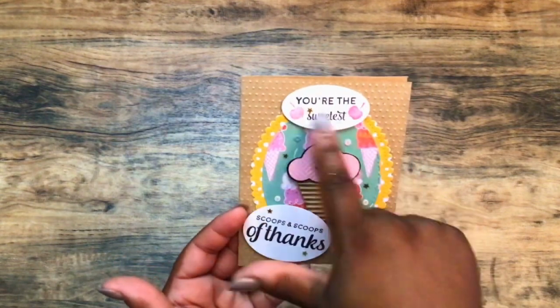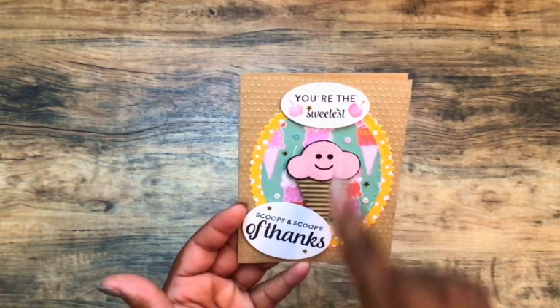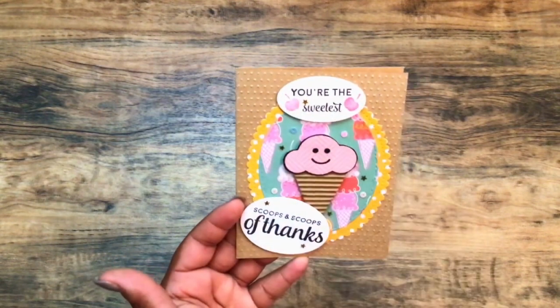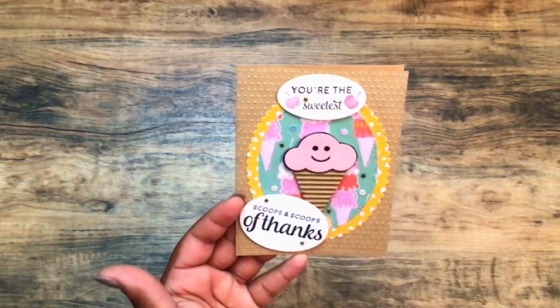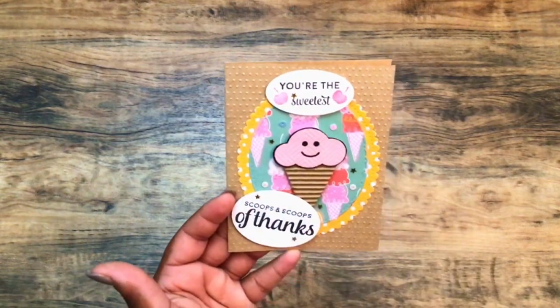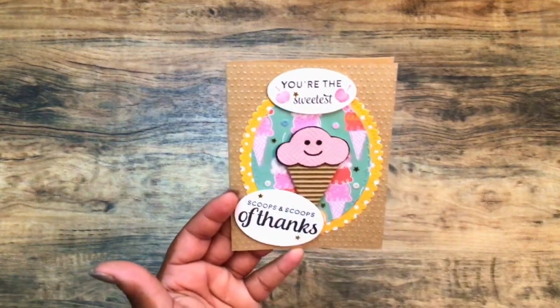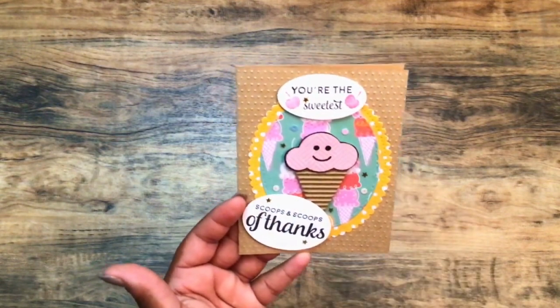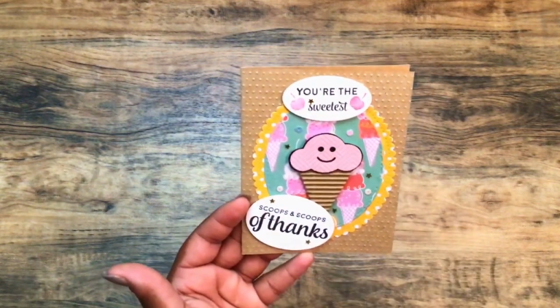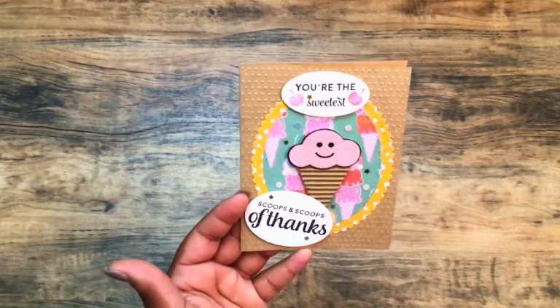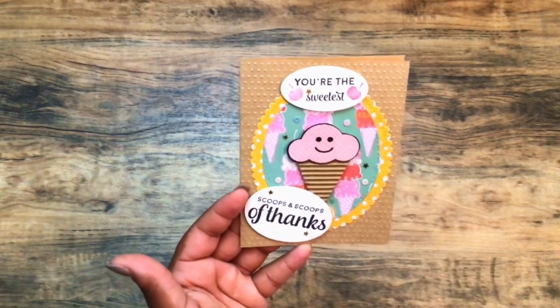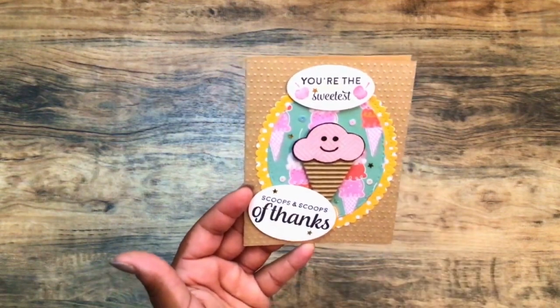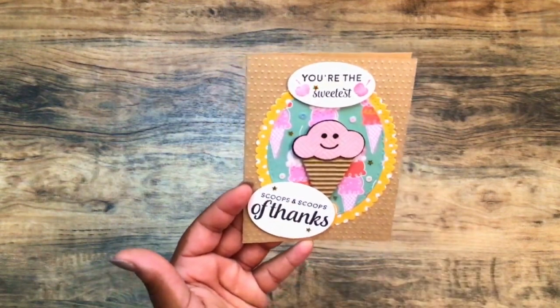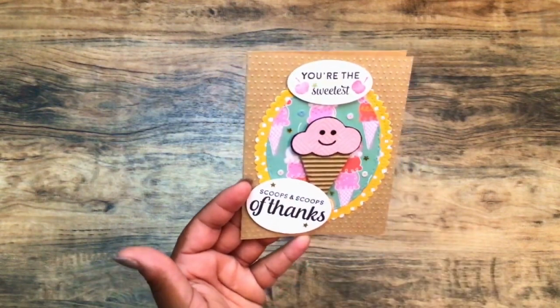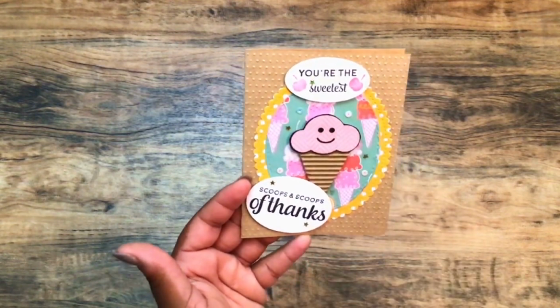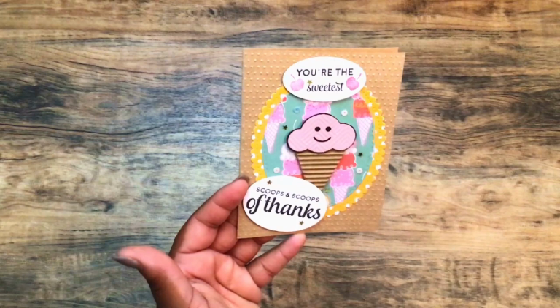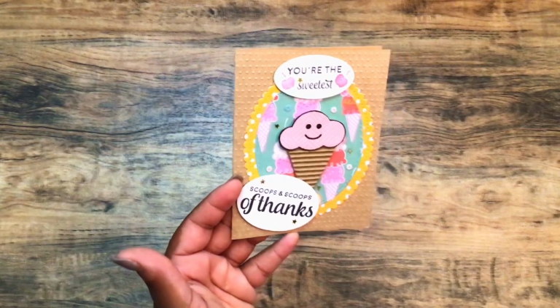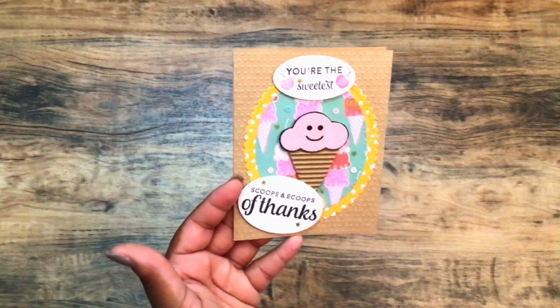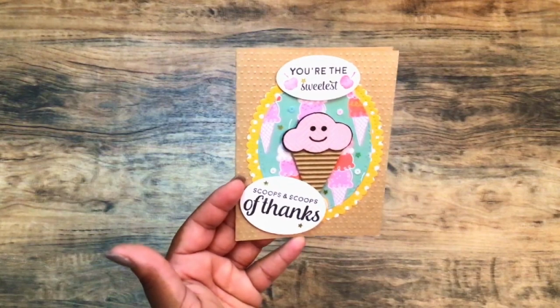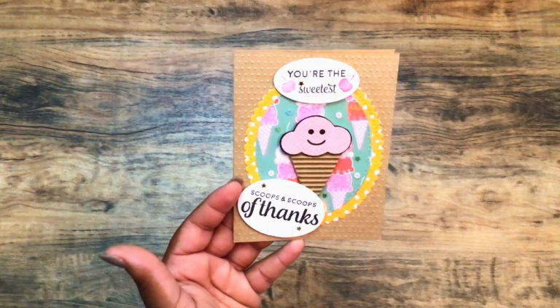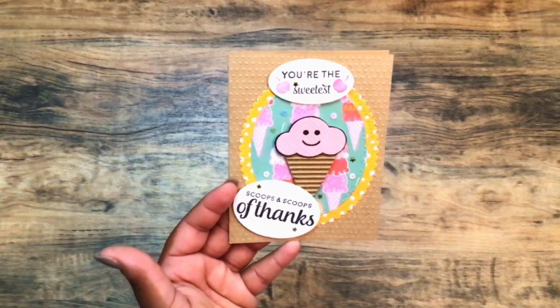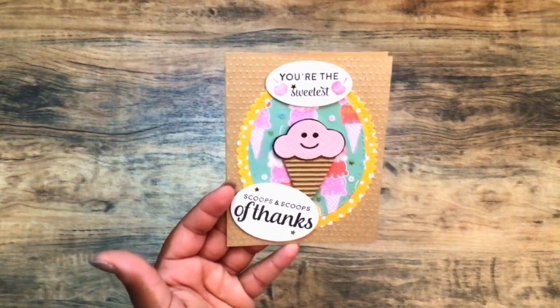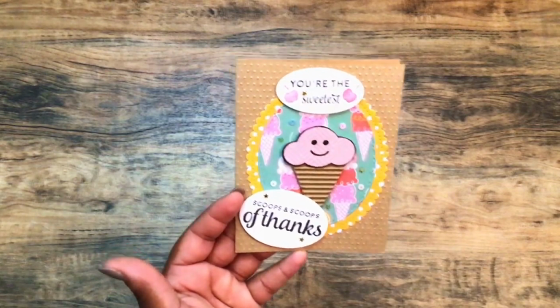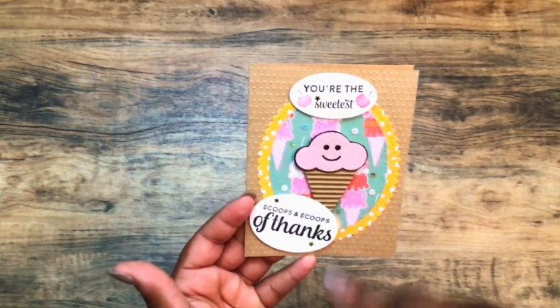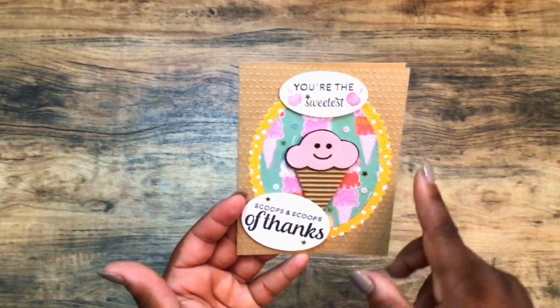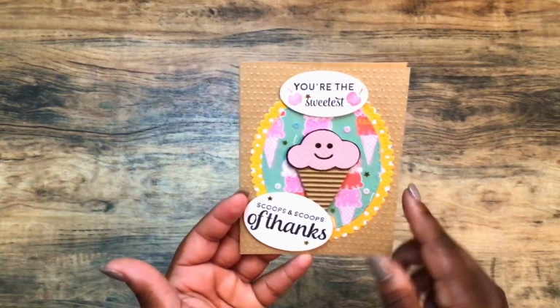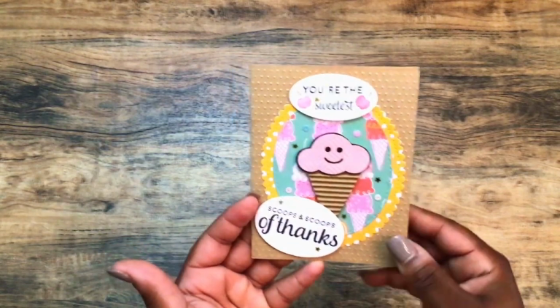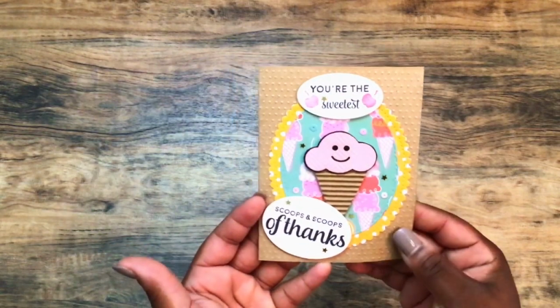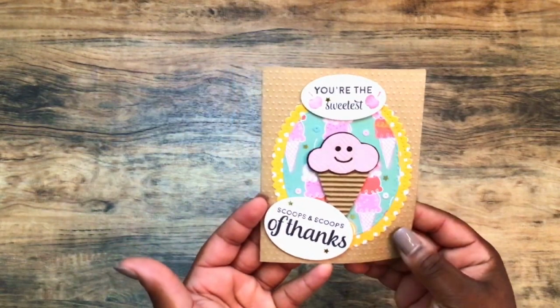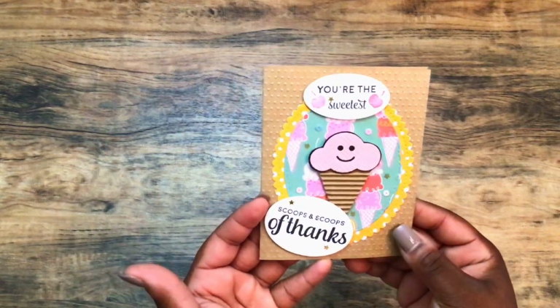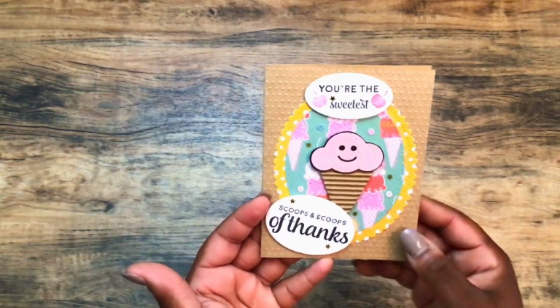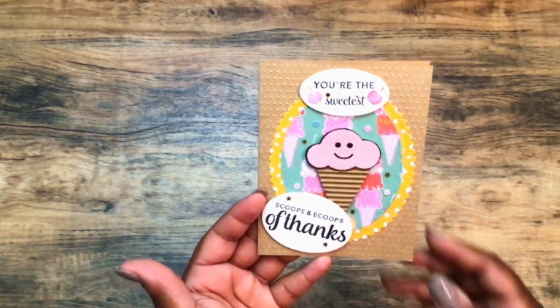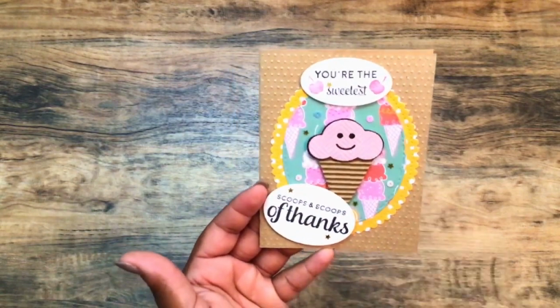And then the top is a stitched oval. It says 'yours is the sweetest' with the little cherries, and that comes from that same stamp set.